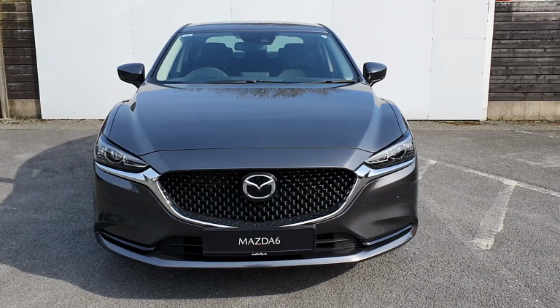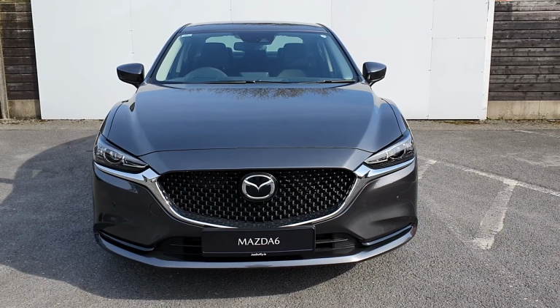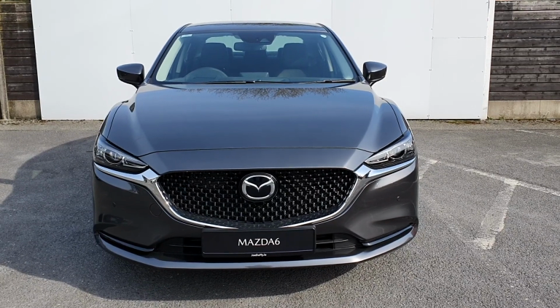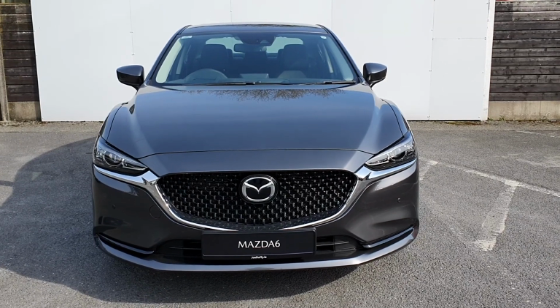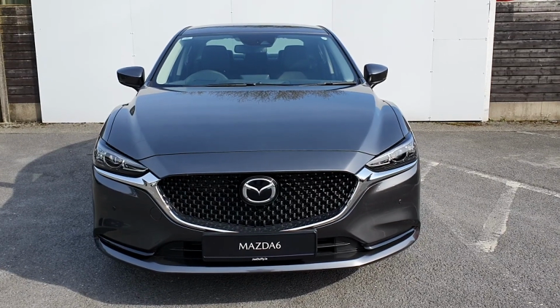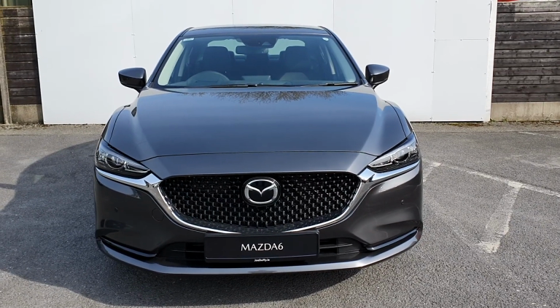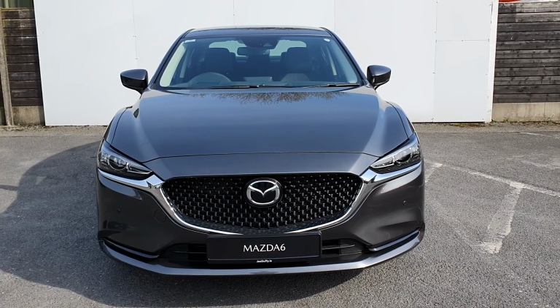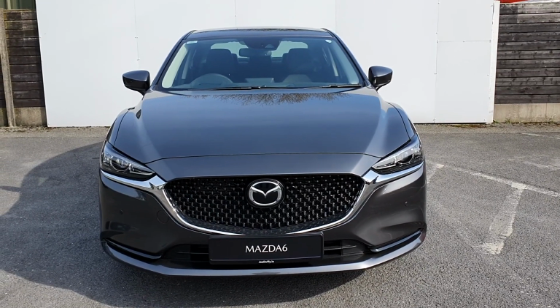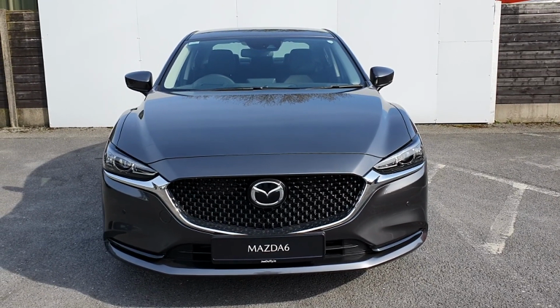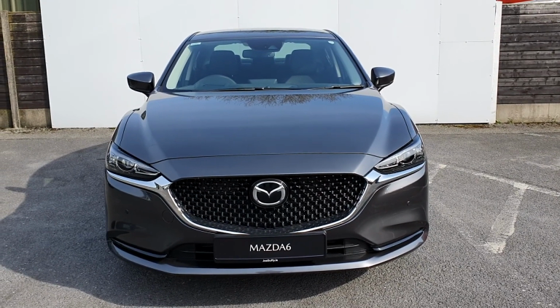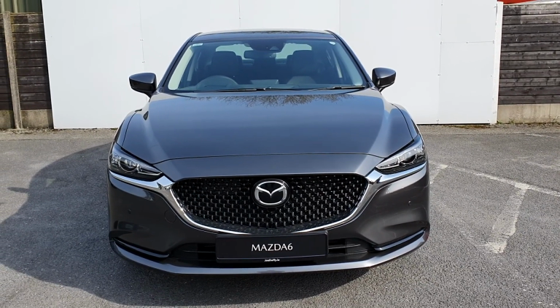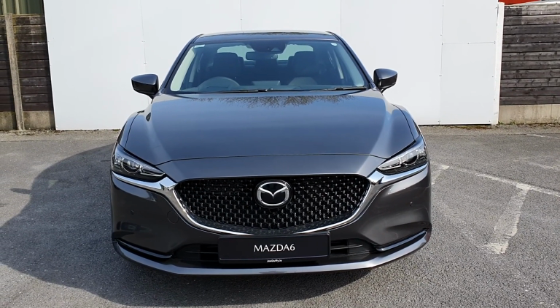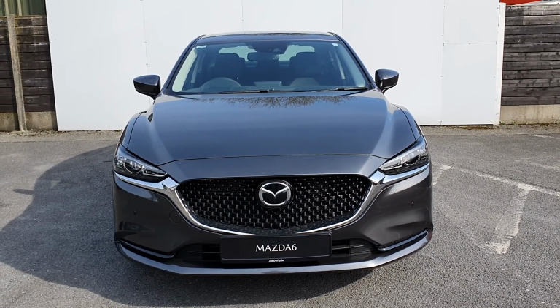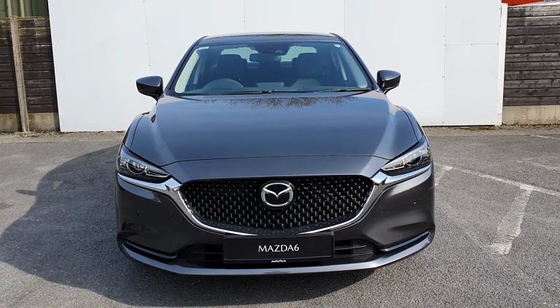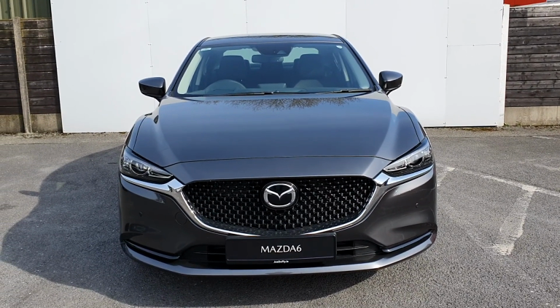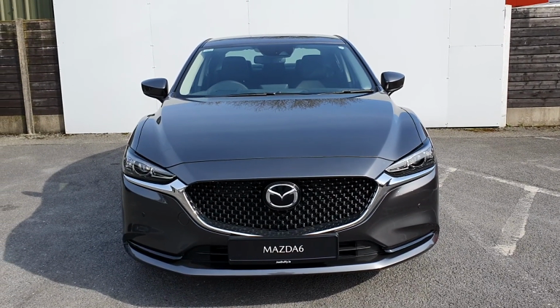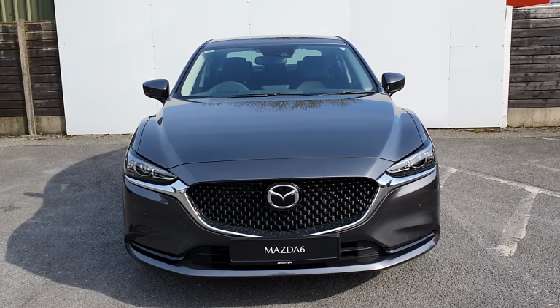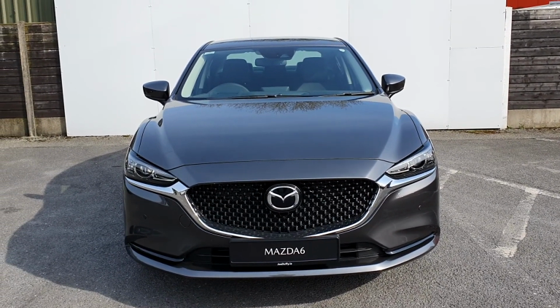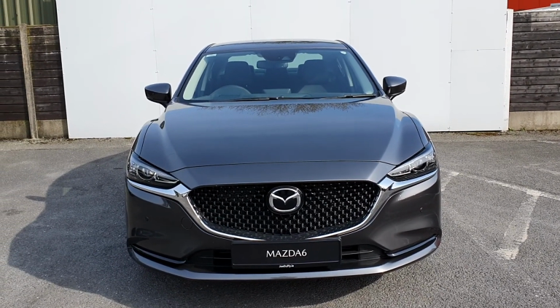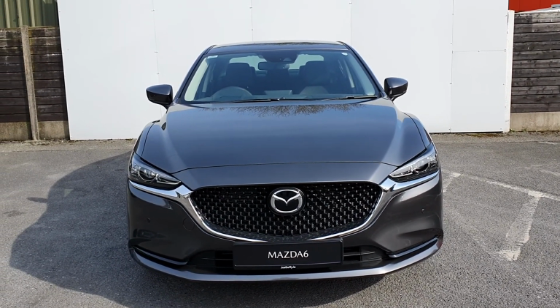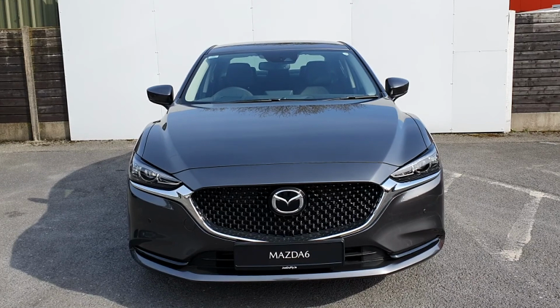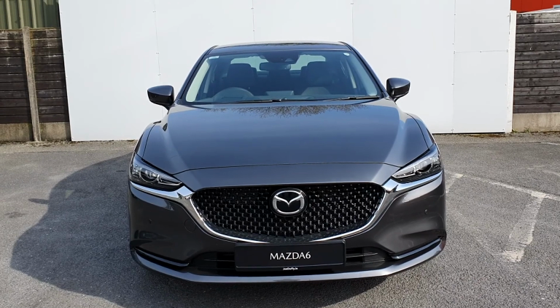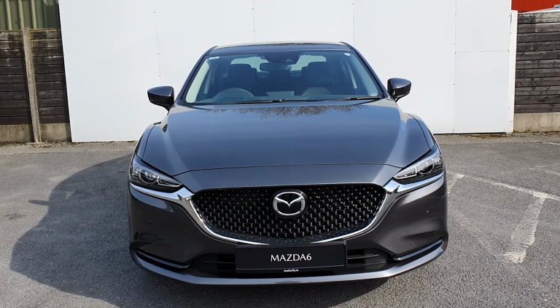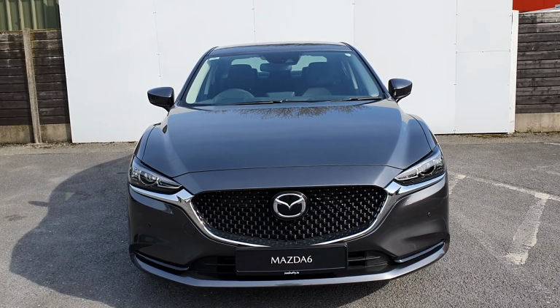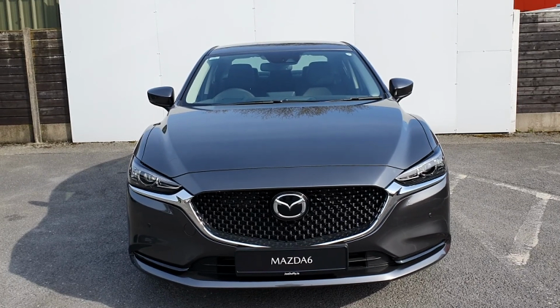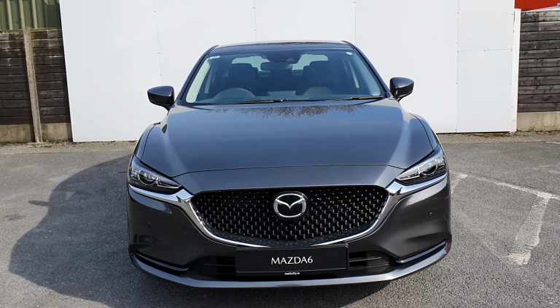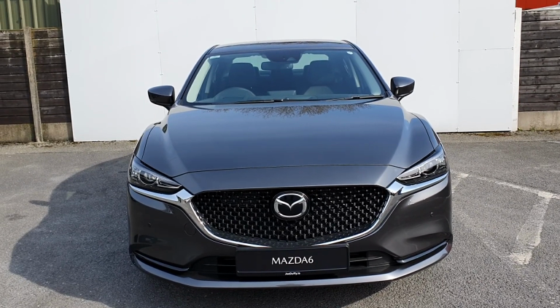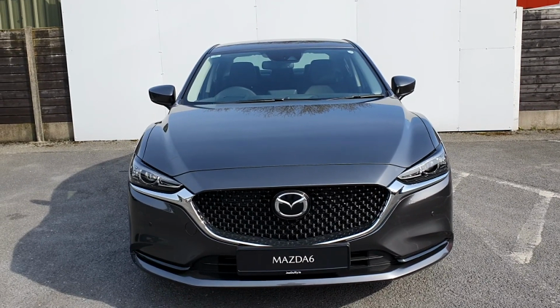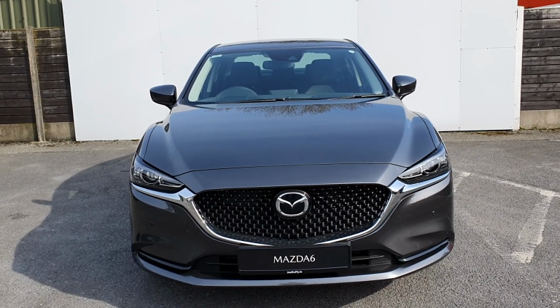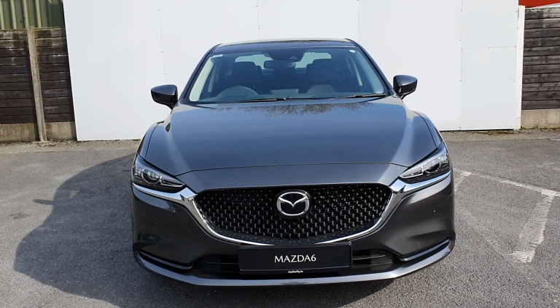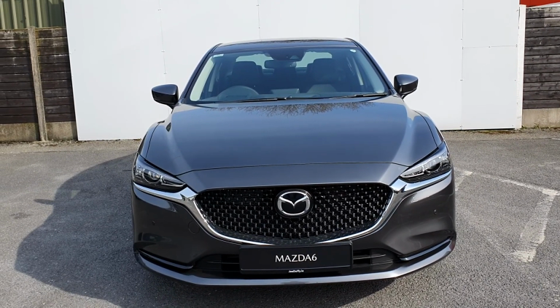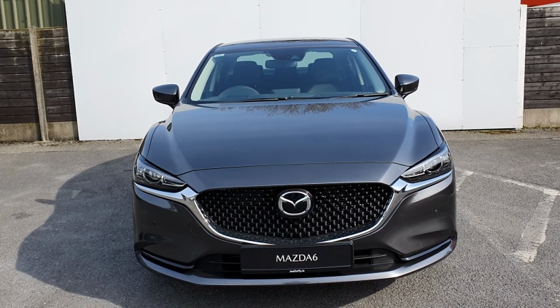Welcome to Joe Duffy Mazda Sales. My name's Carol. Today we have a 2020 Mazda 6 Platinum Edition painted in machine grey premium paint.